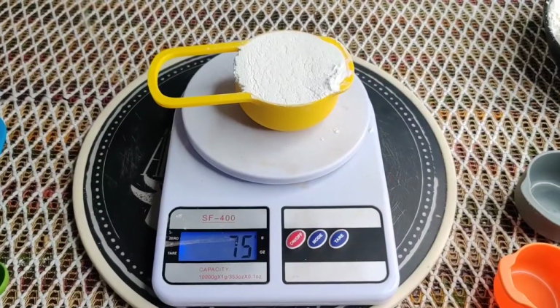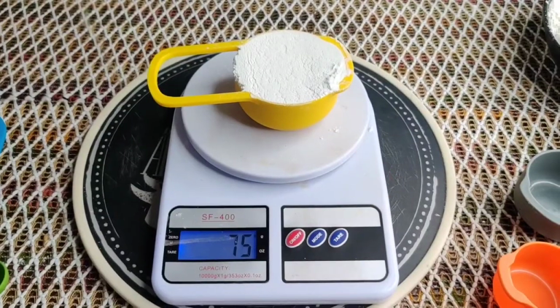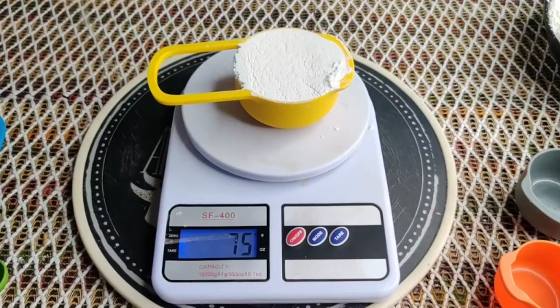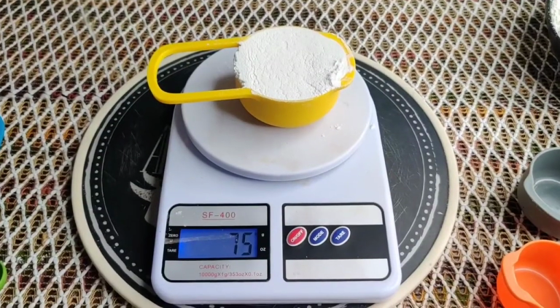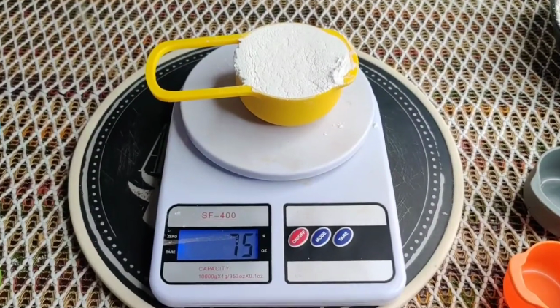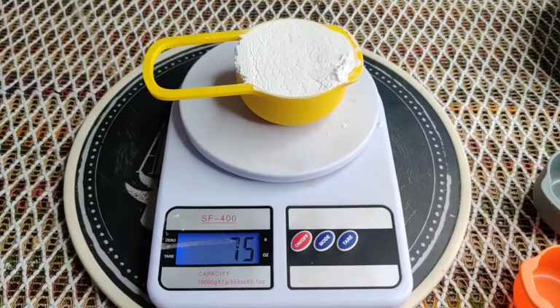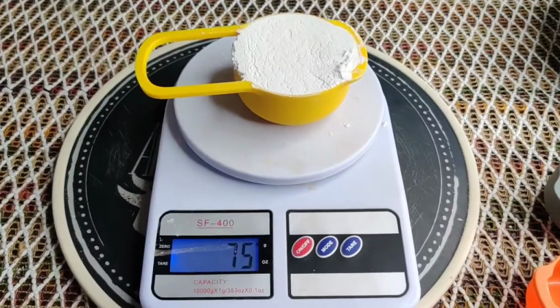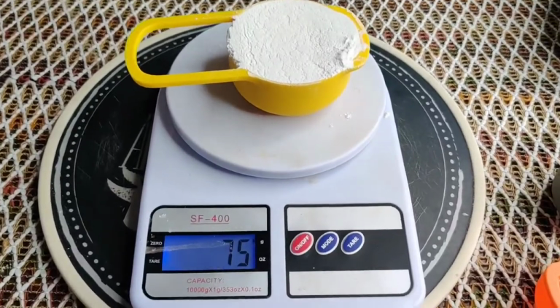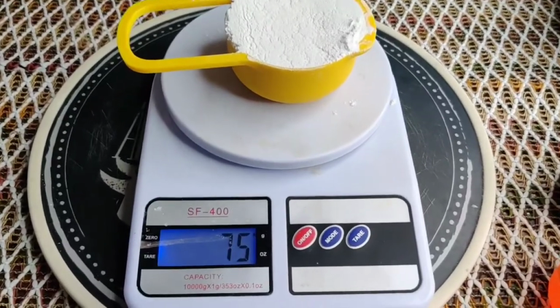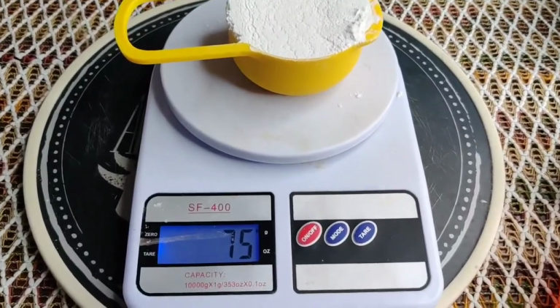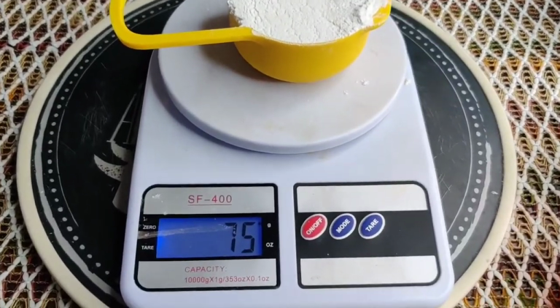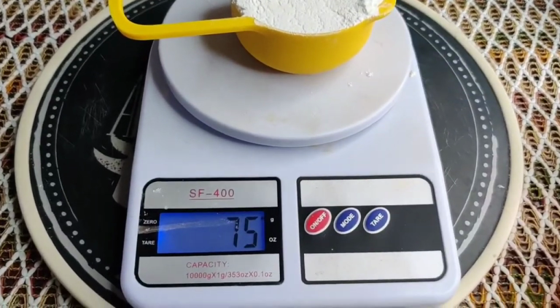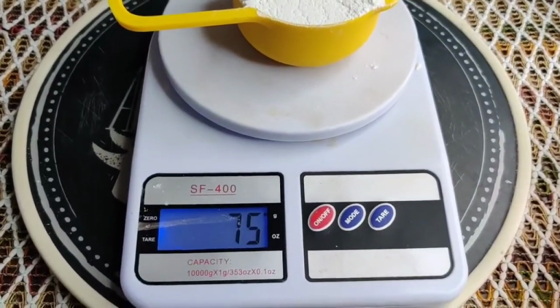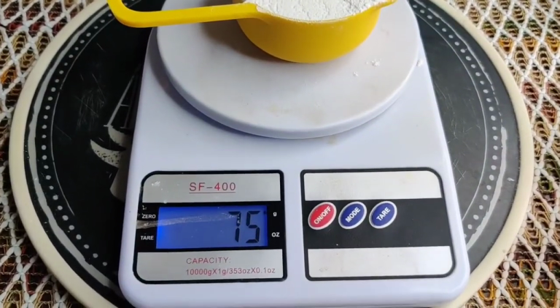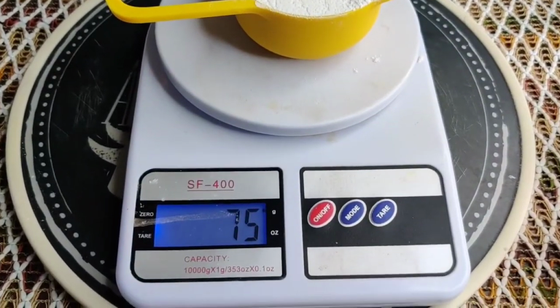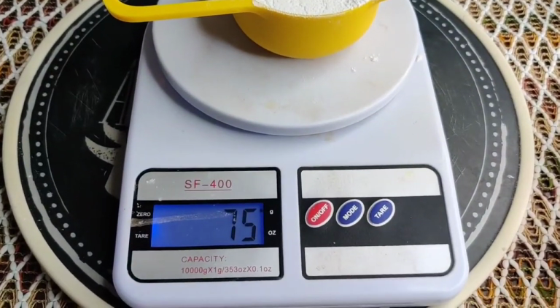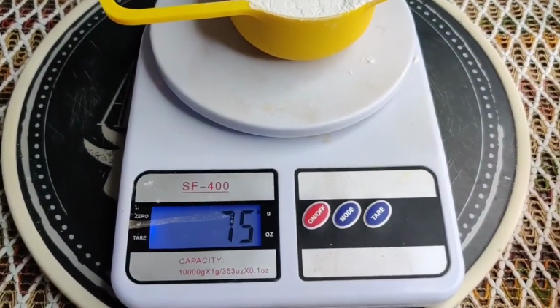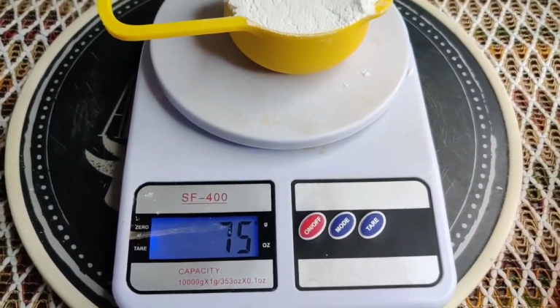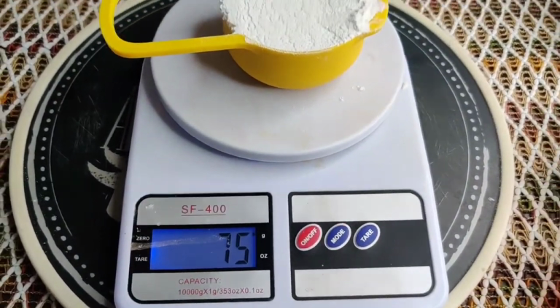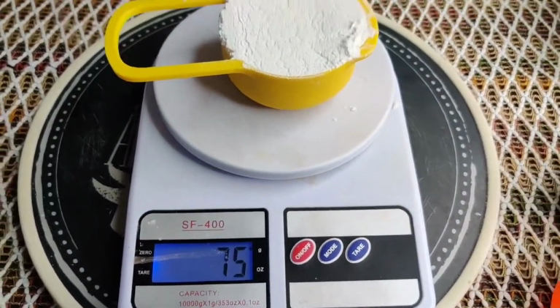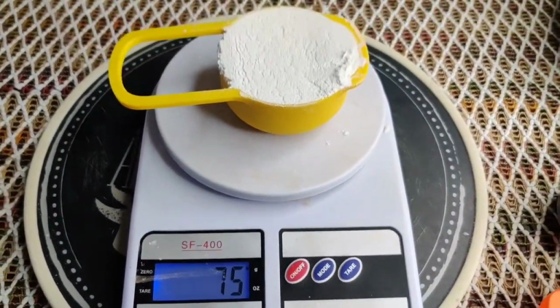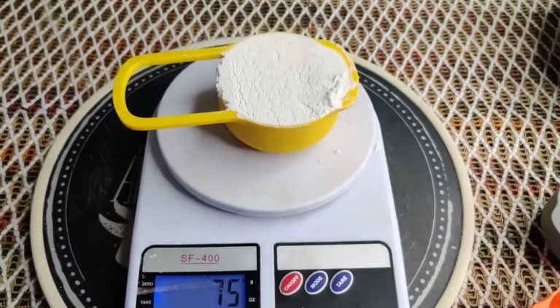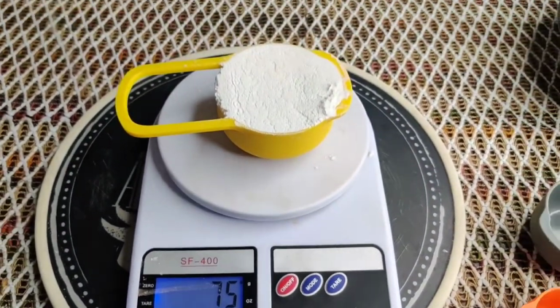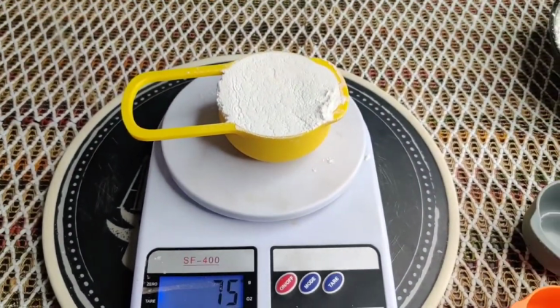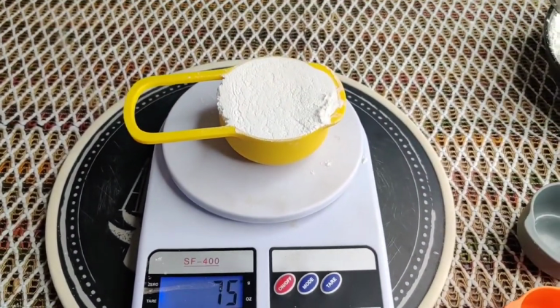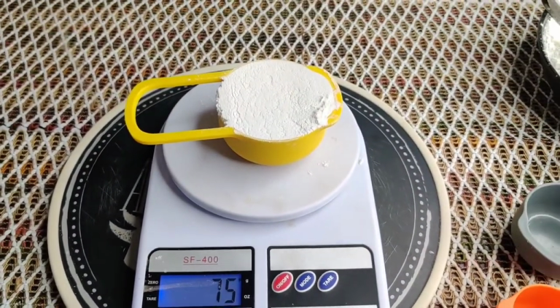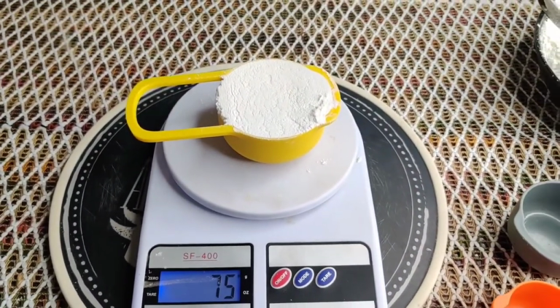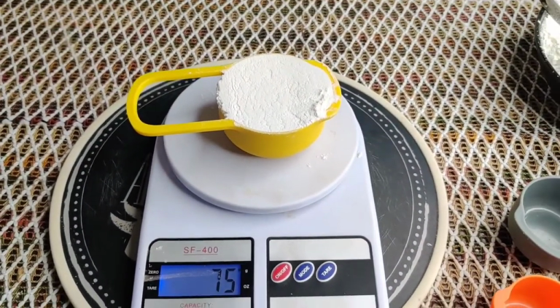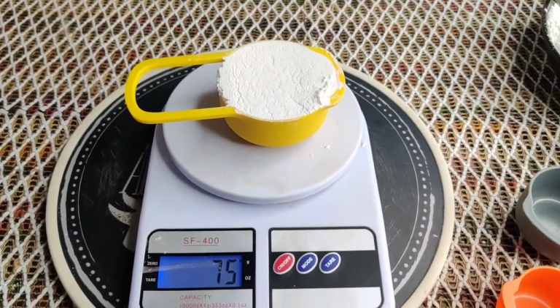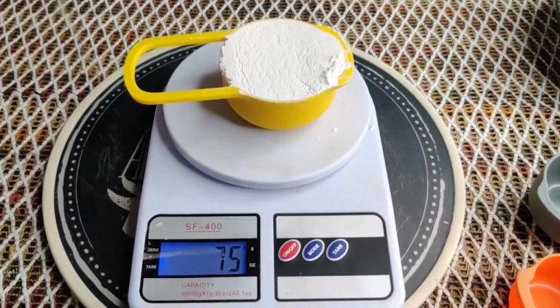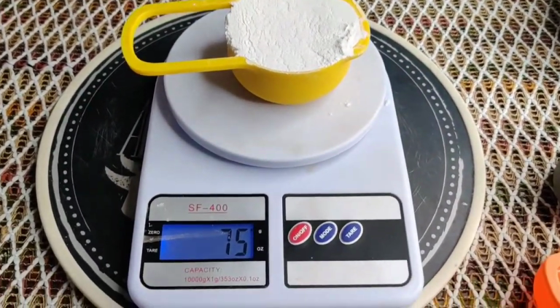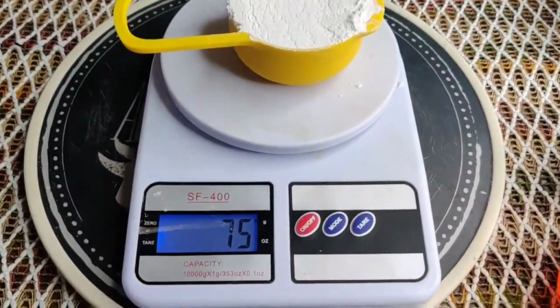This one is a half cup and it is 75 grams, as you can see.